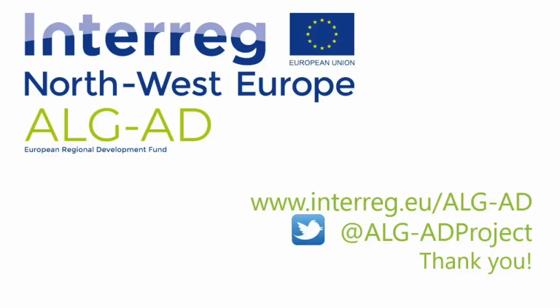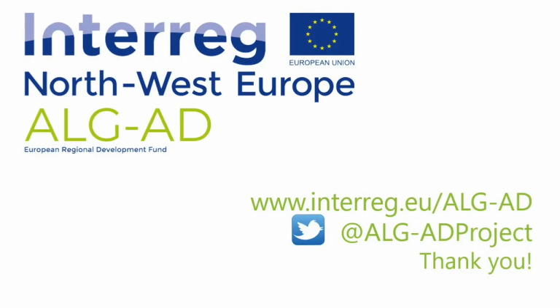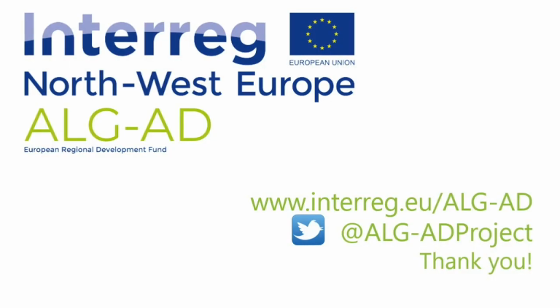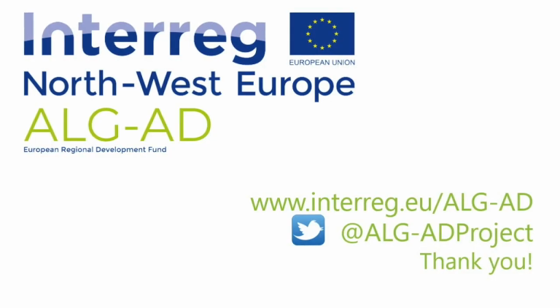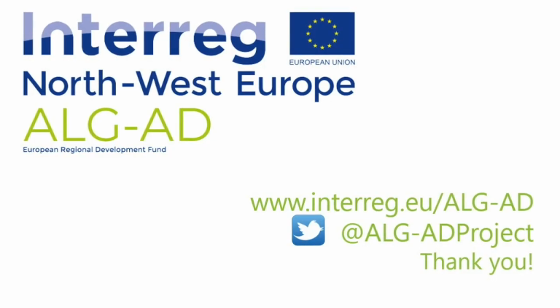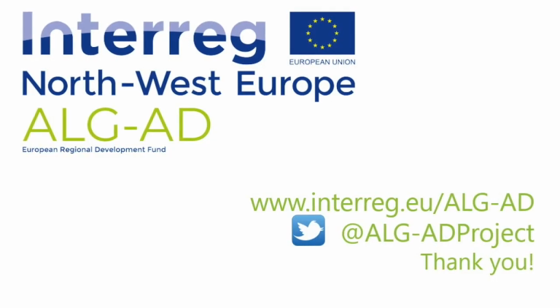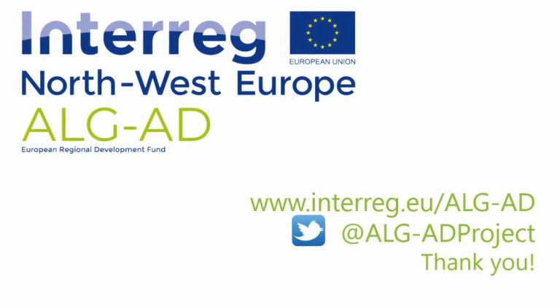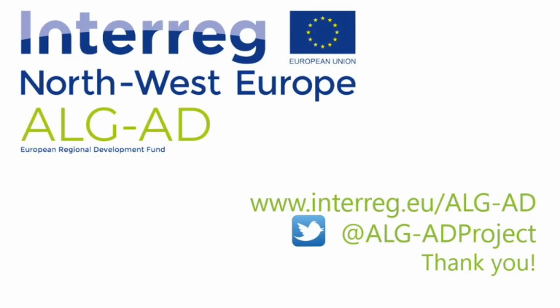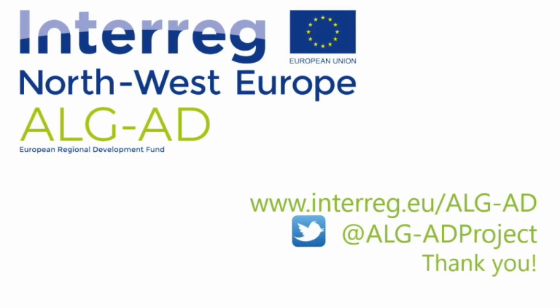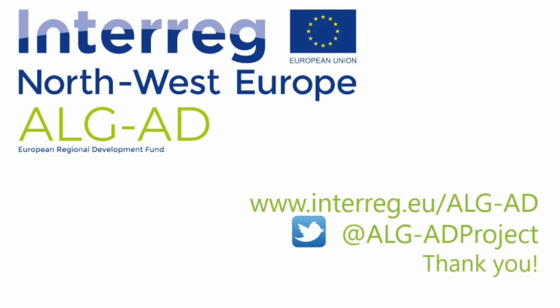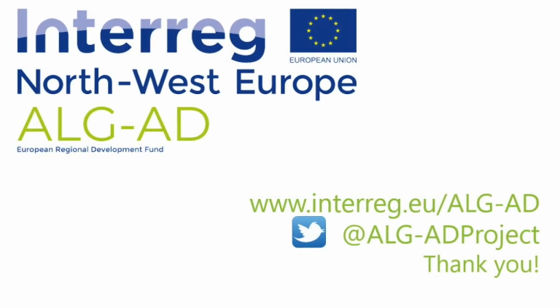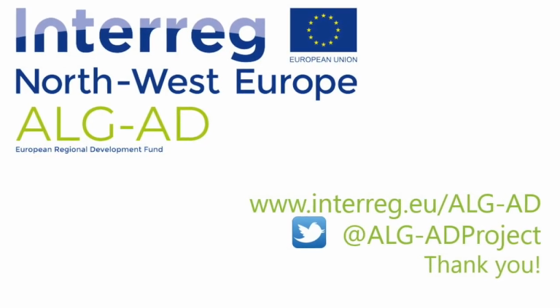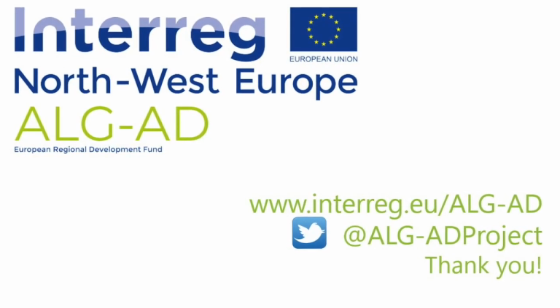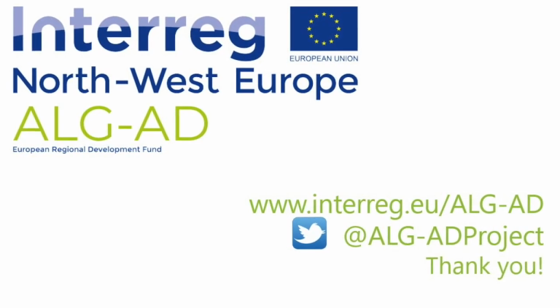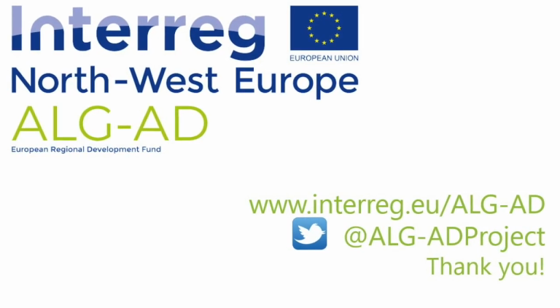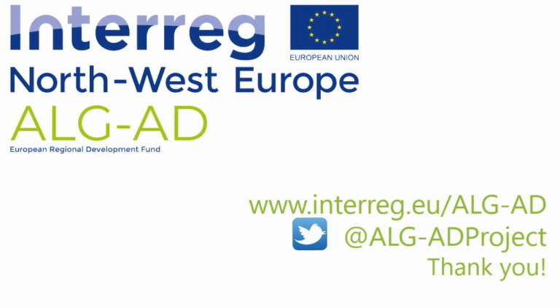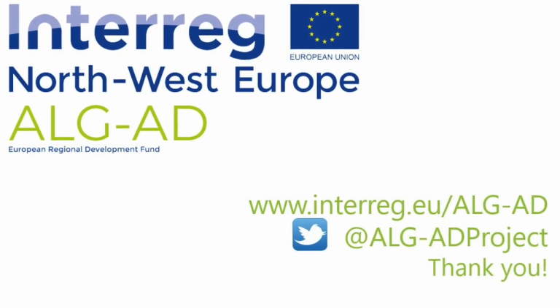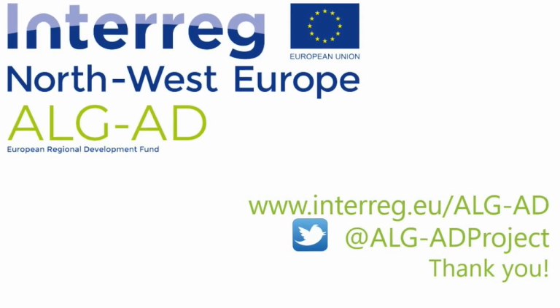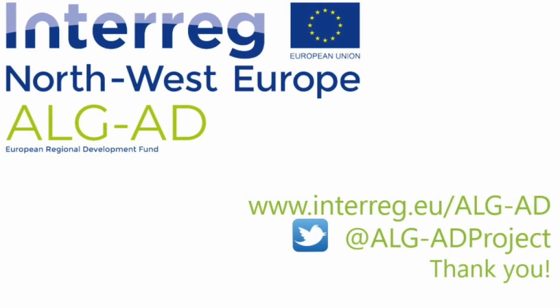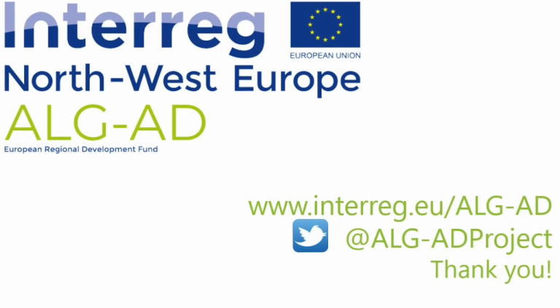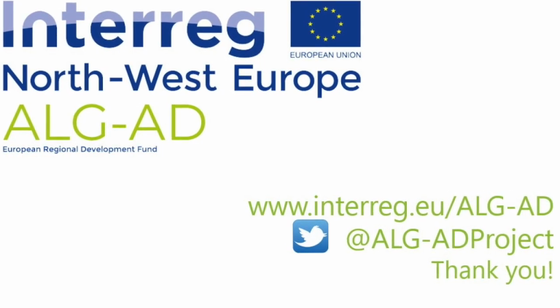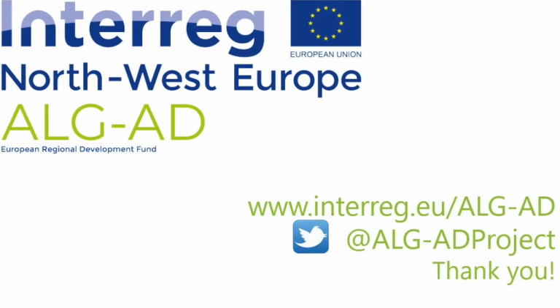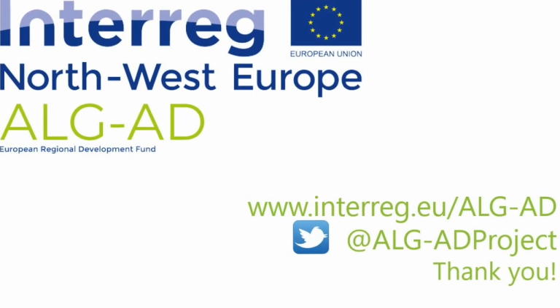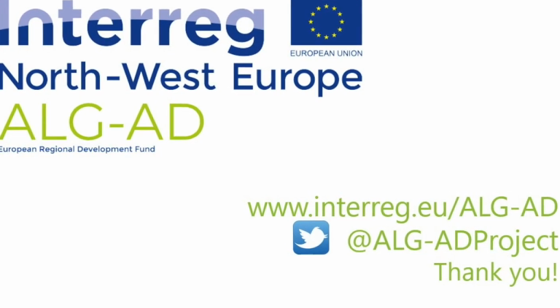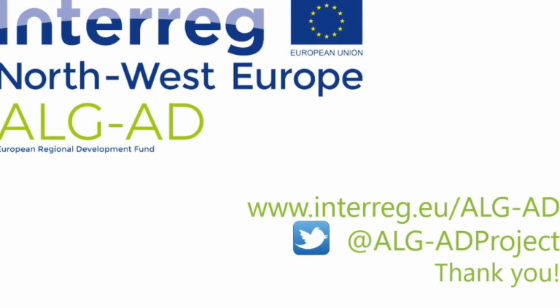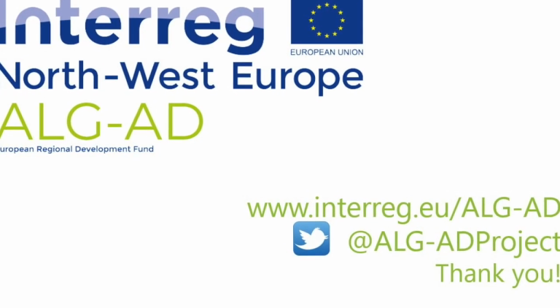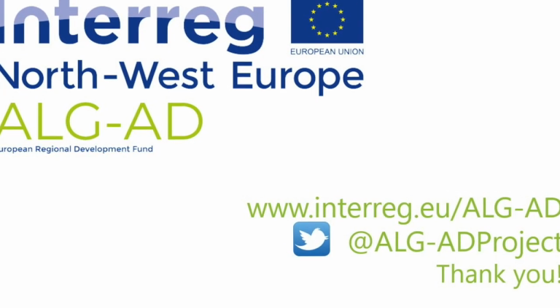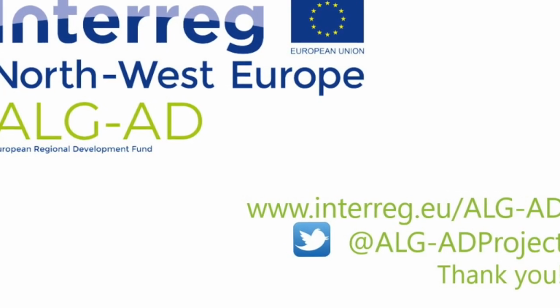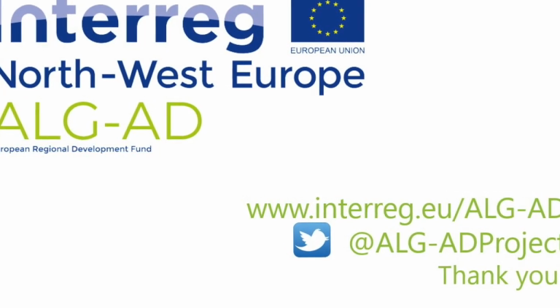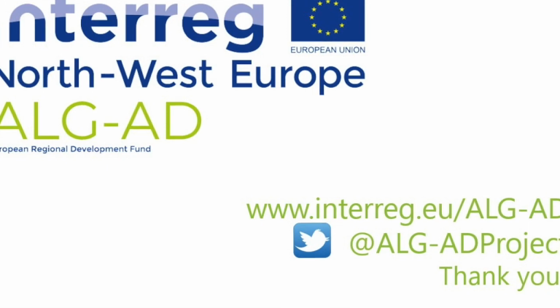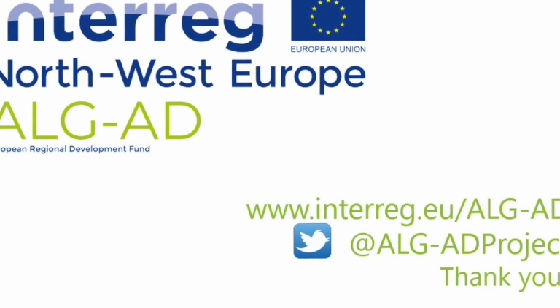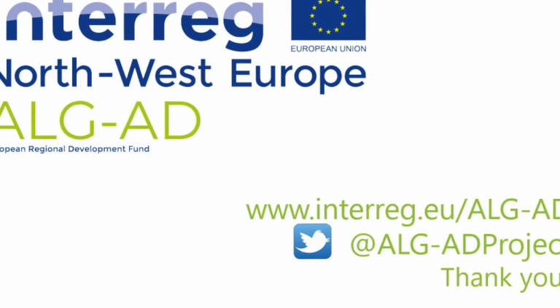To find out more about AlgaeD please visit our website or follow us on Twitter.